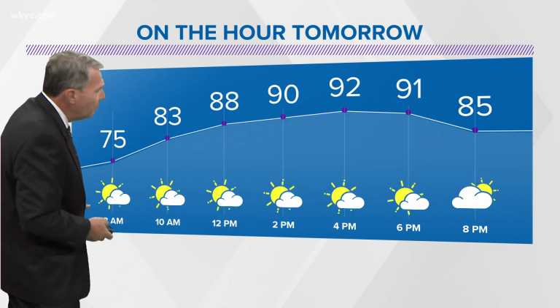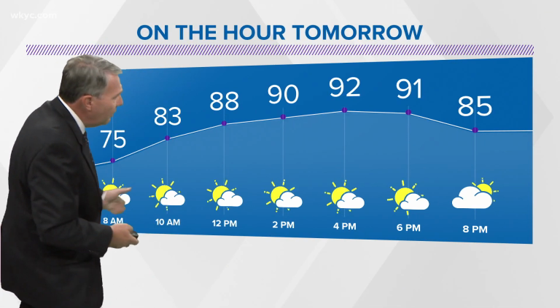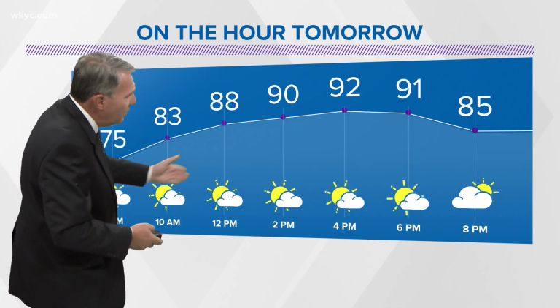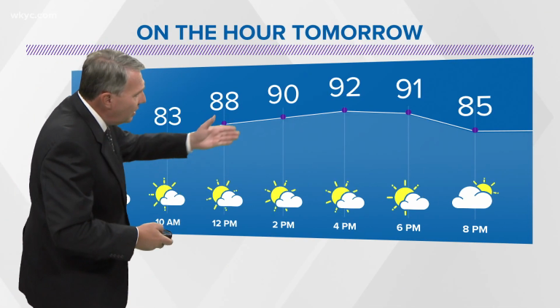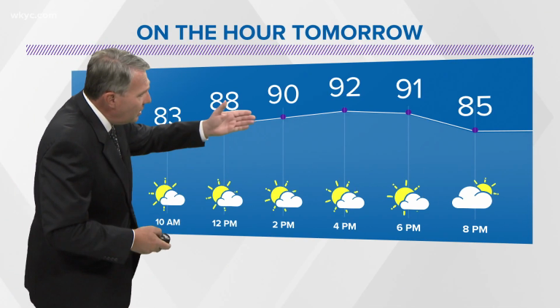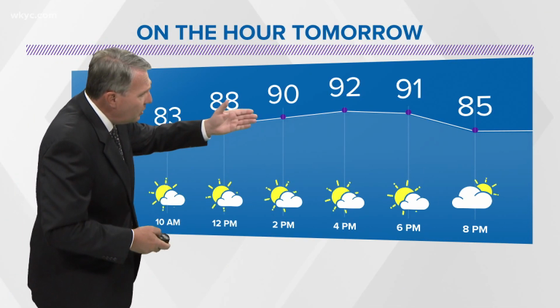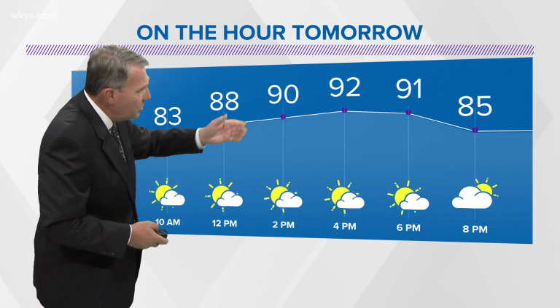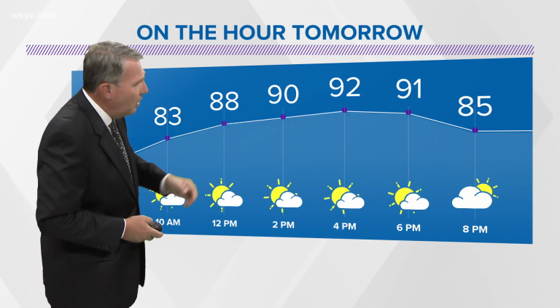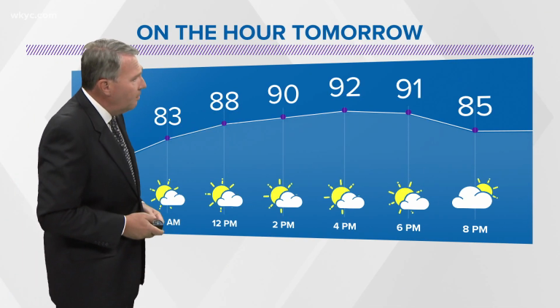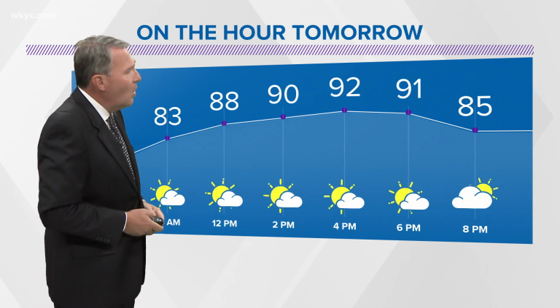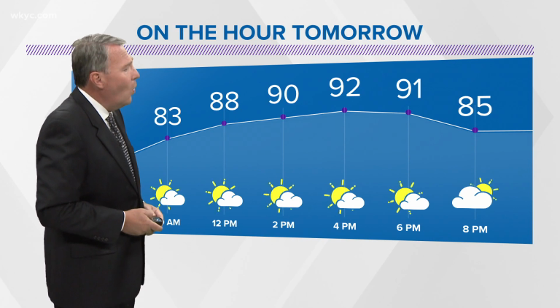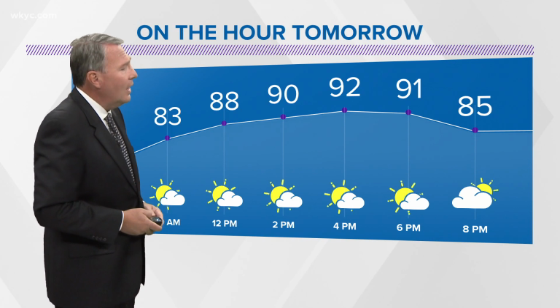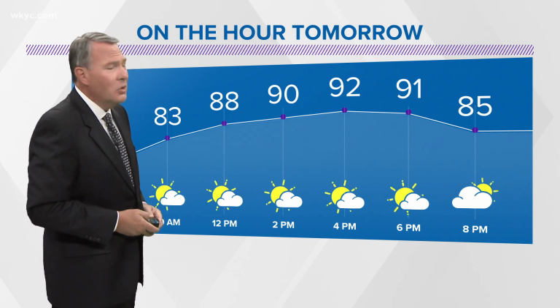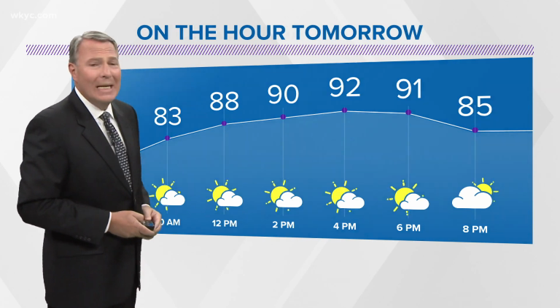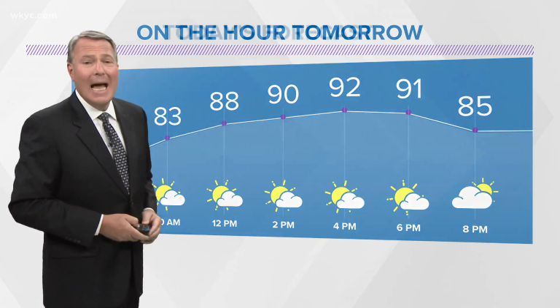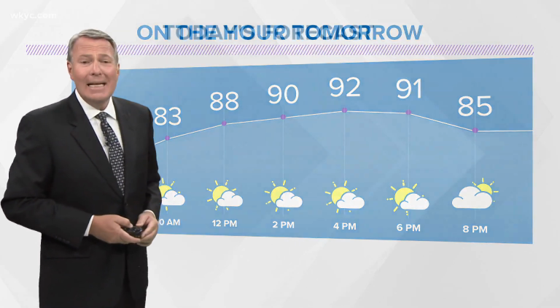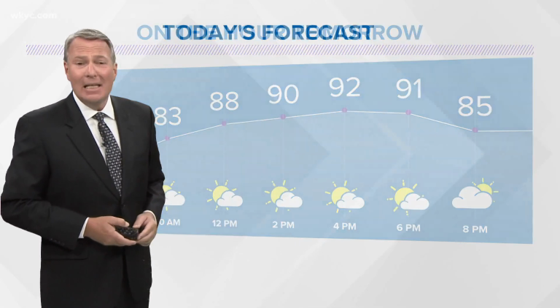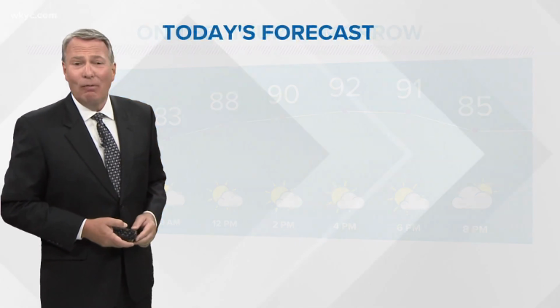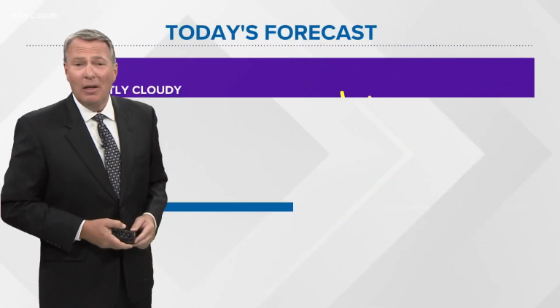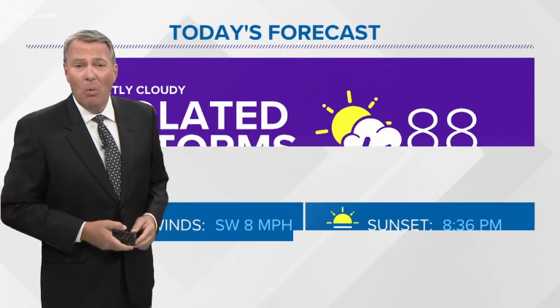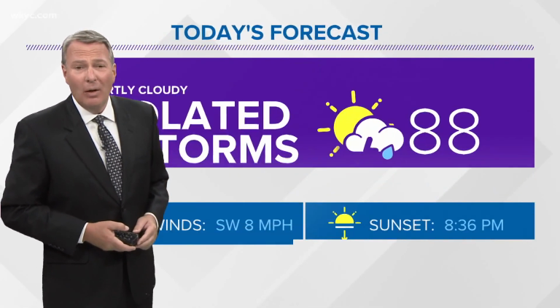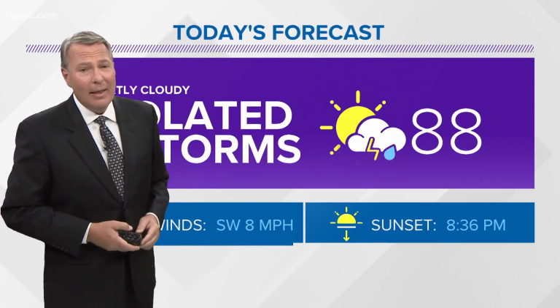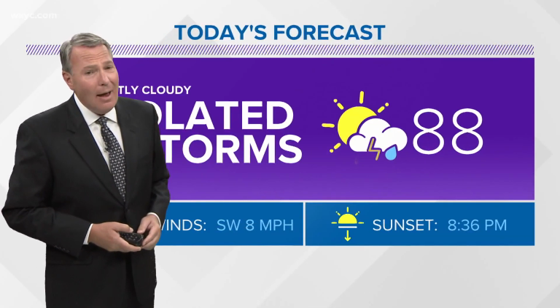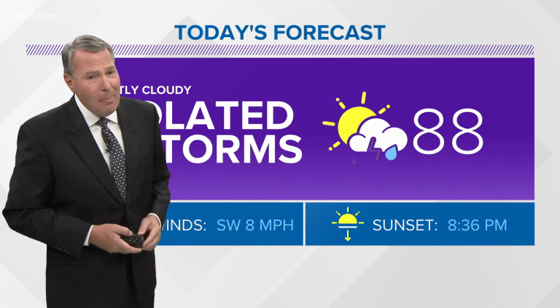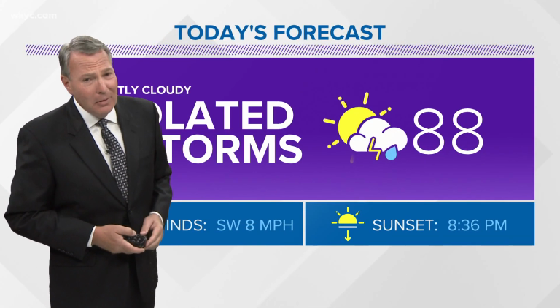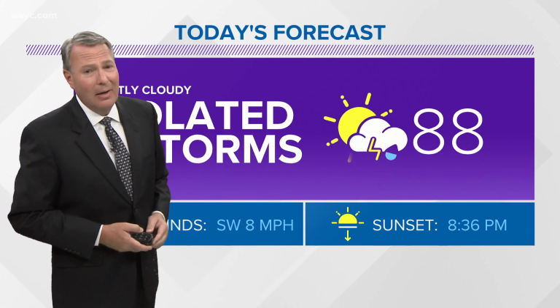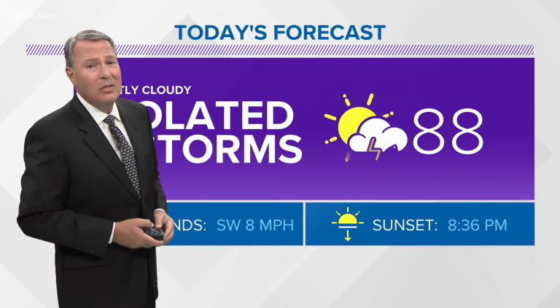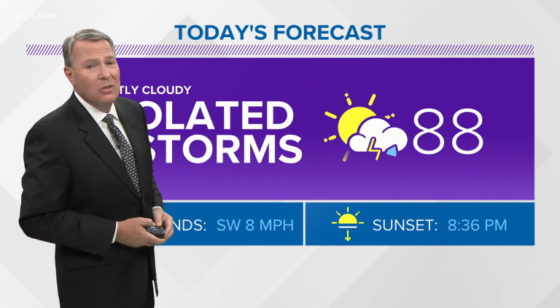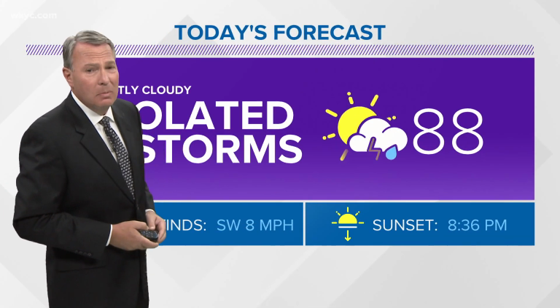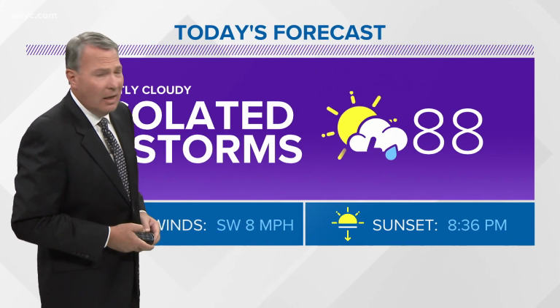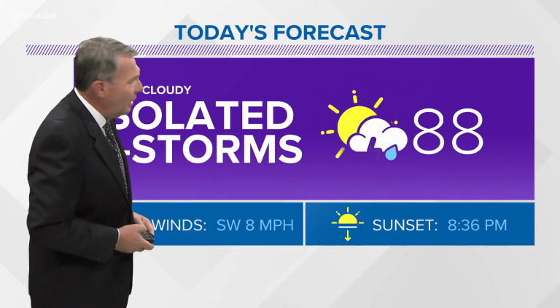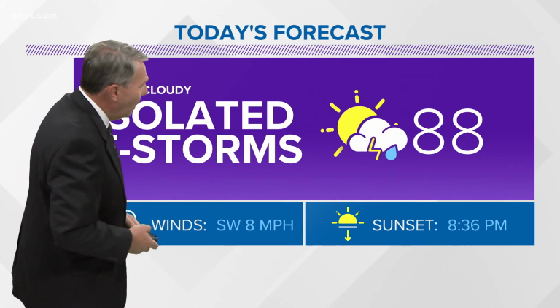You see the temperatures tomorrow well into the 90s, feeling more like the upper 90s in terms of the heat index.